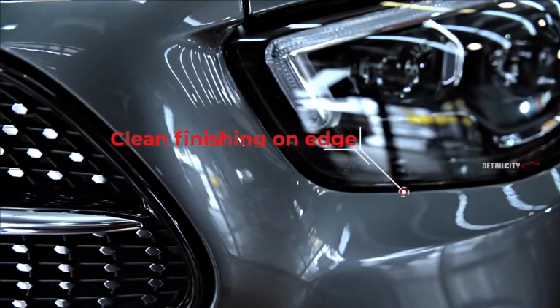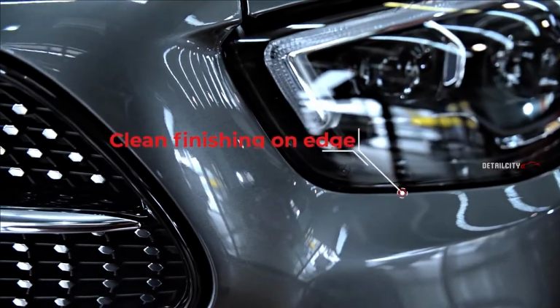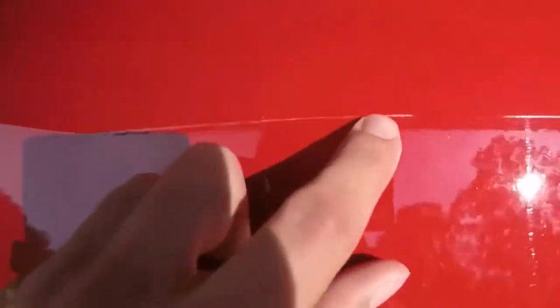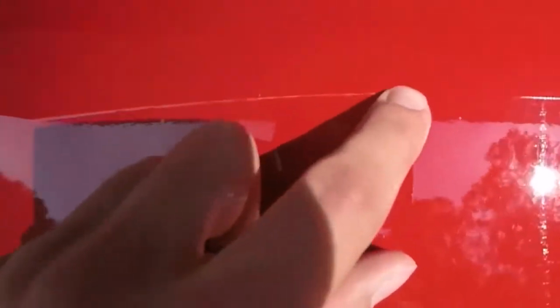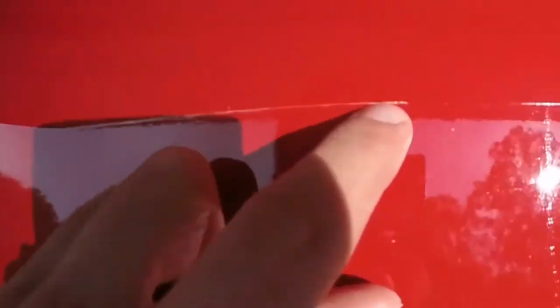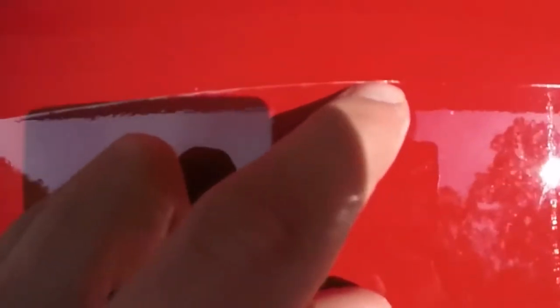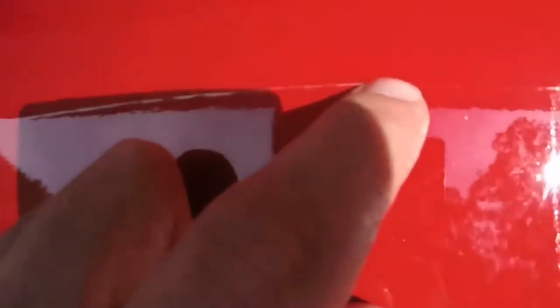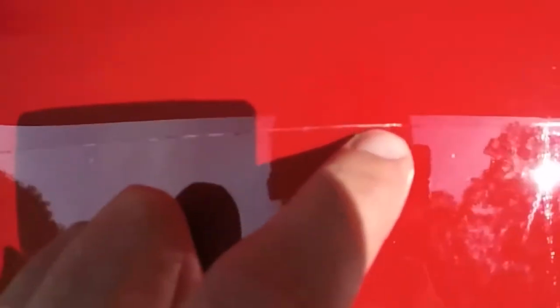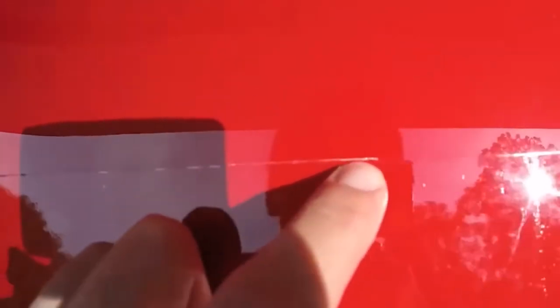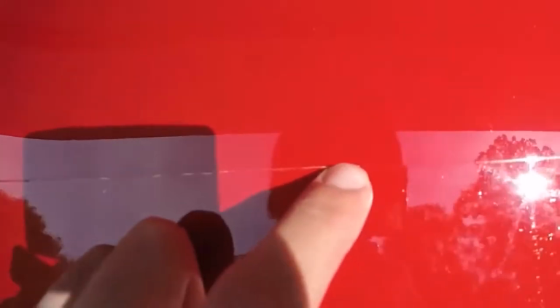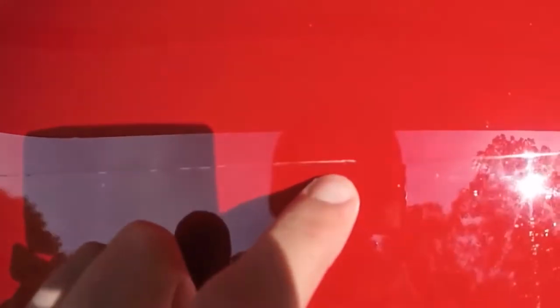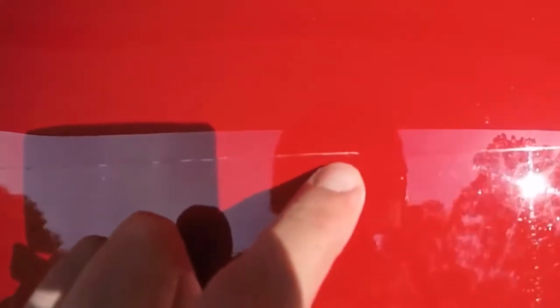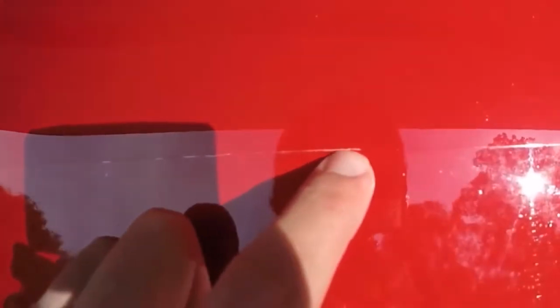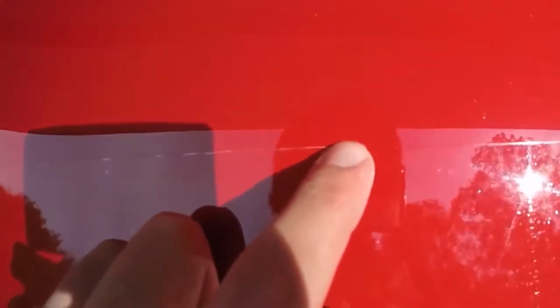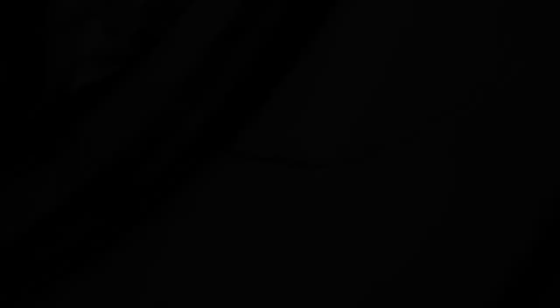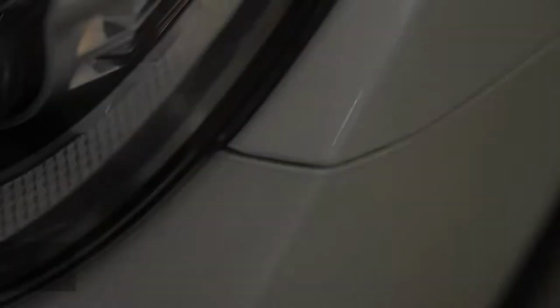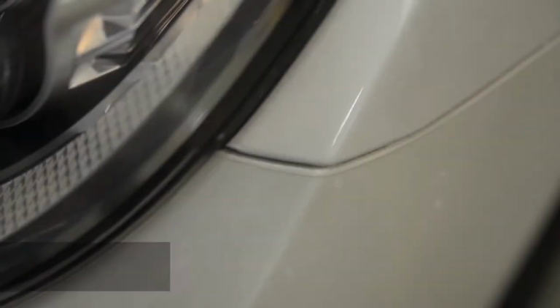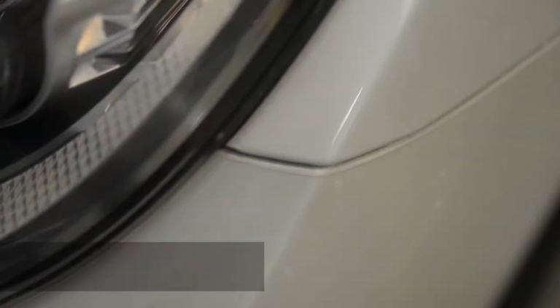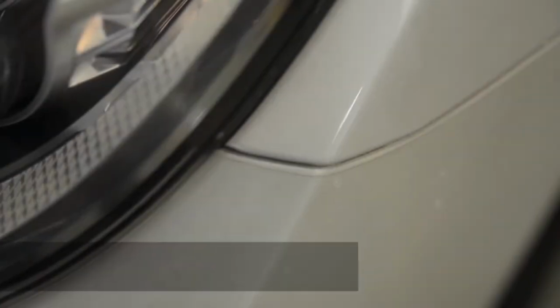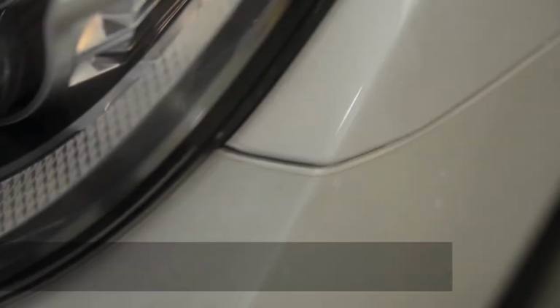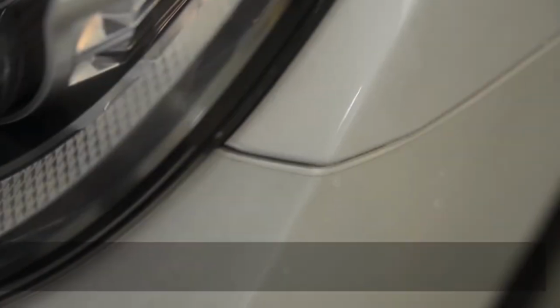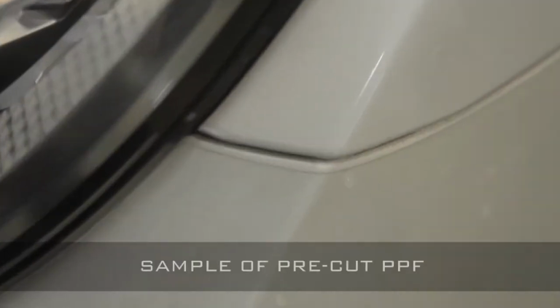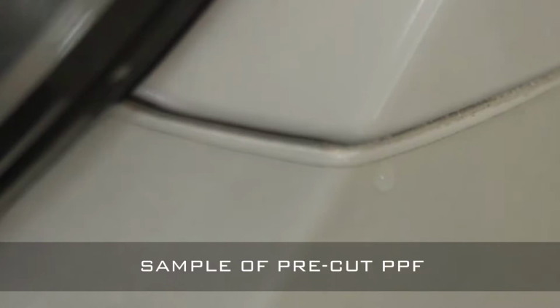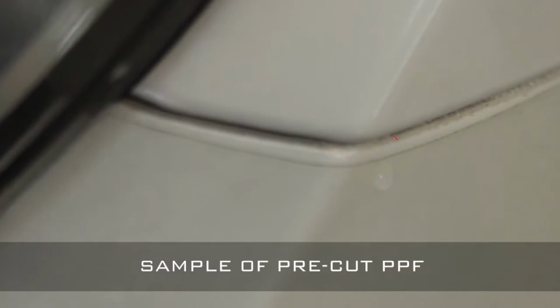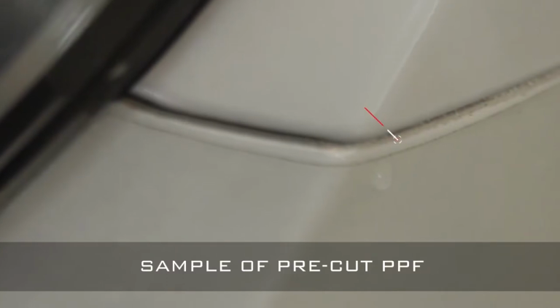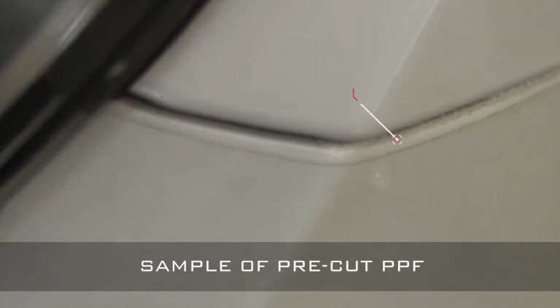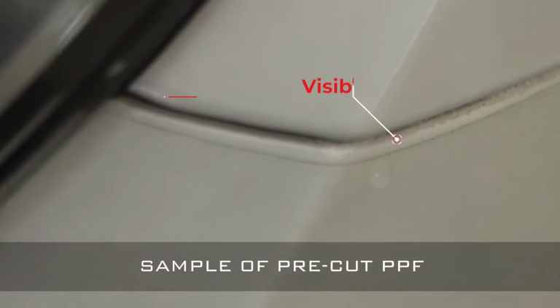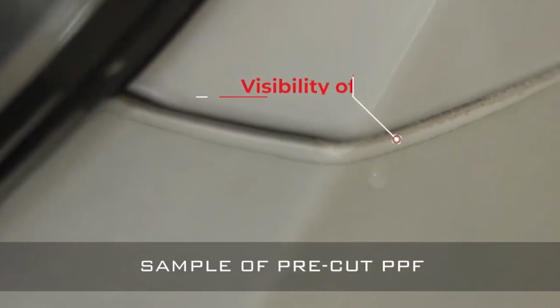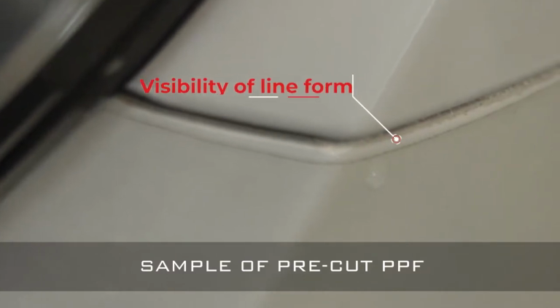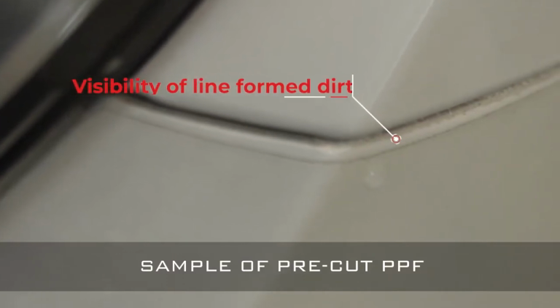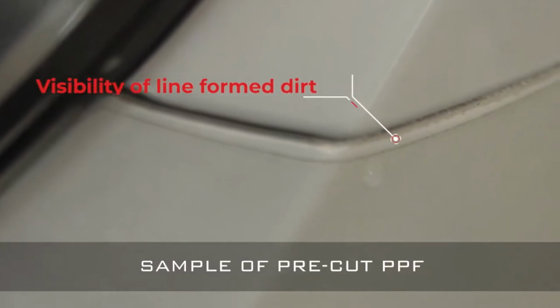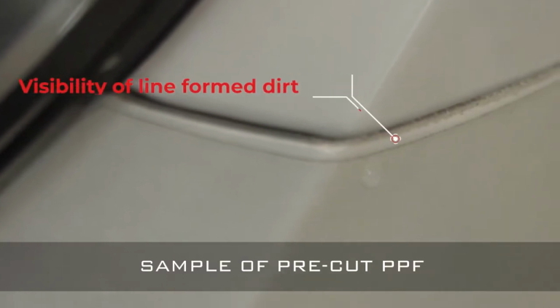On pre-cut PPF, after some time, the dirt and dust deposit on the edges.